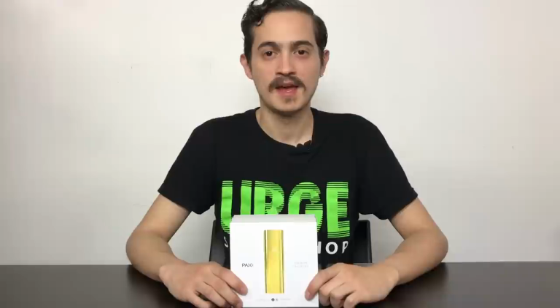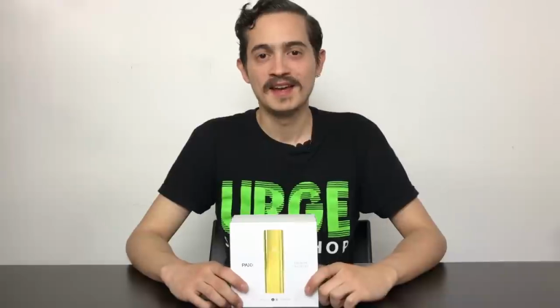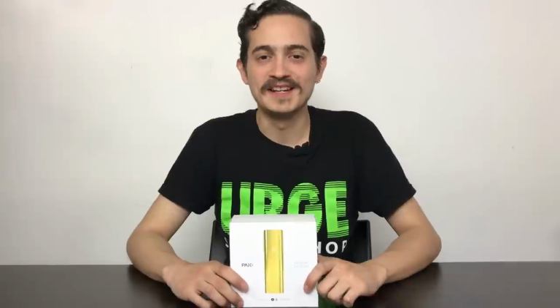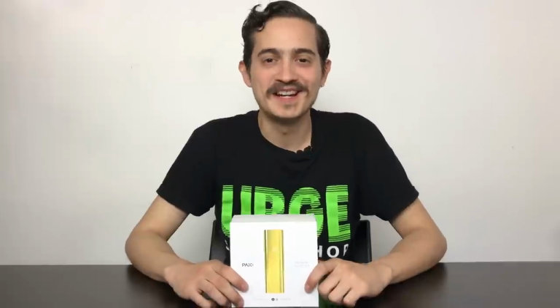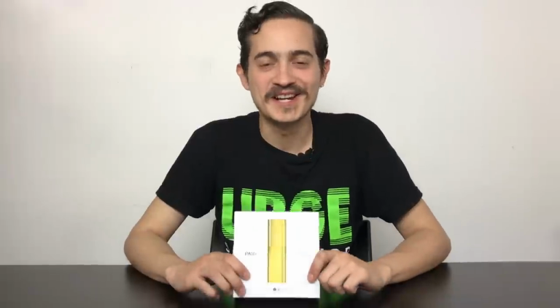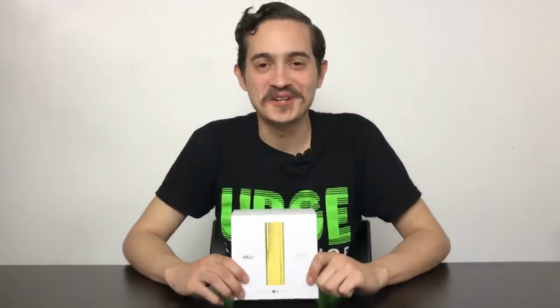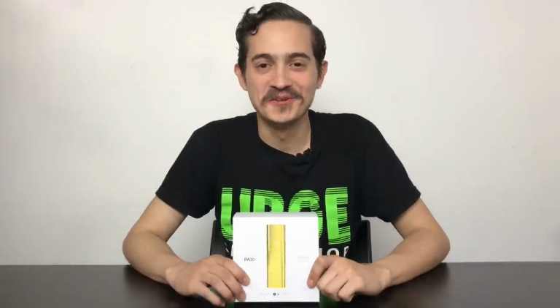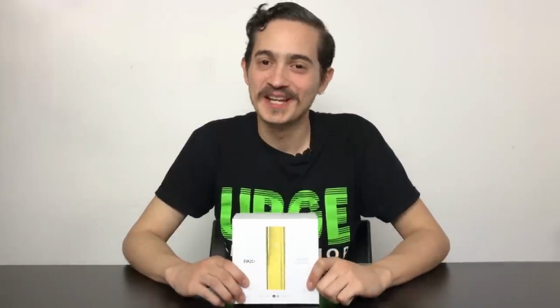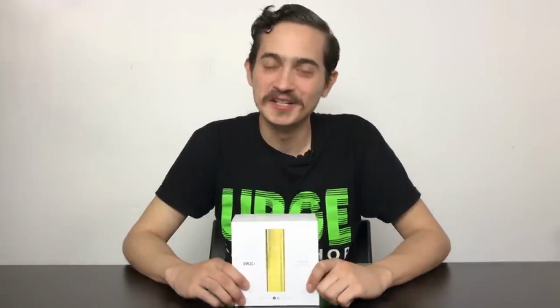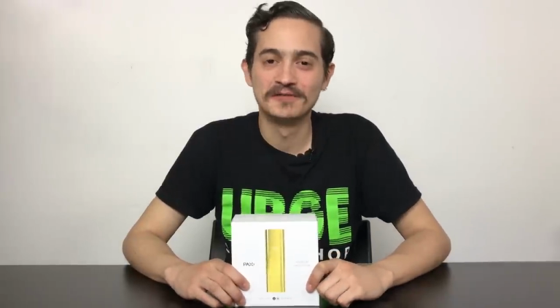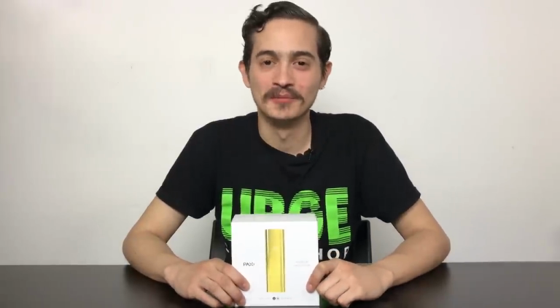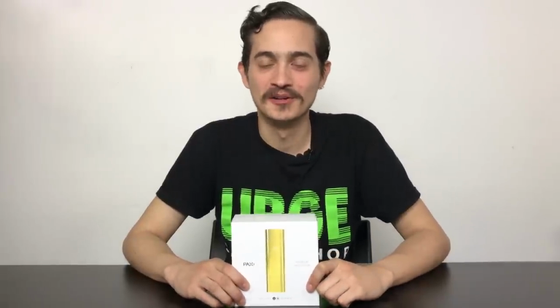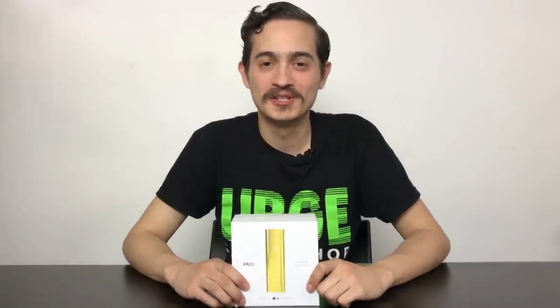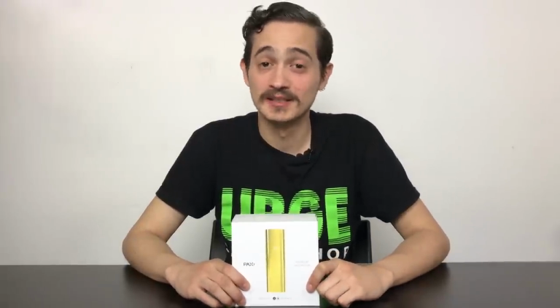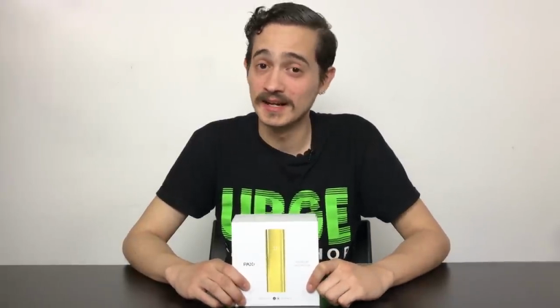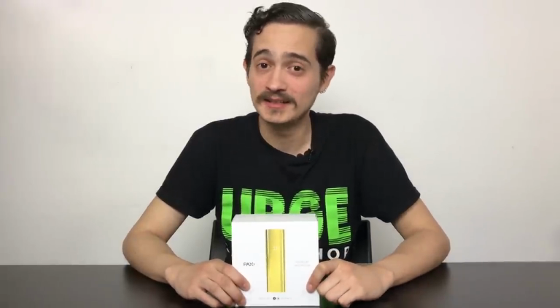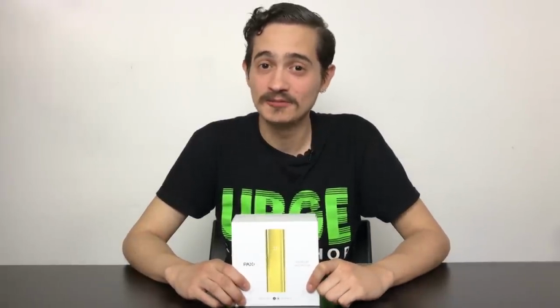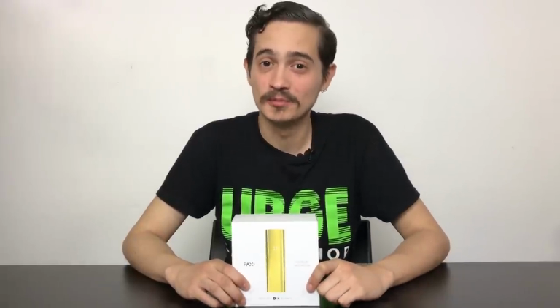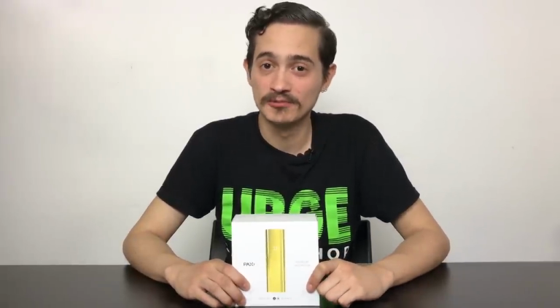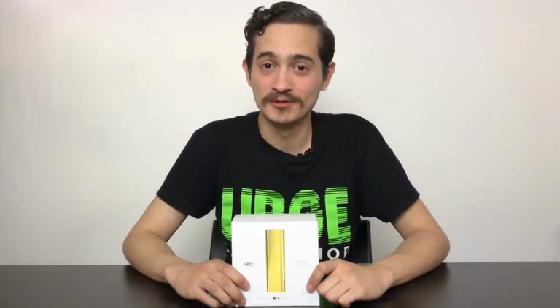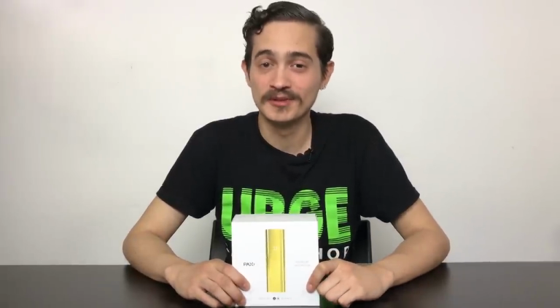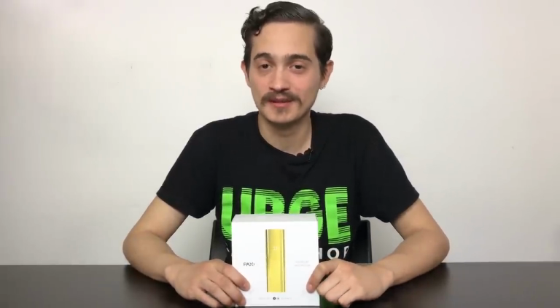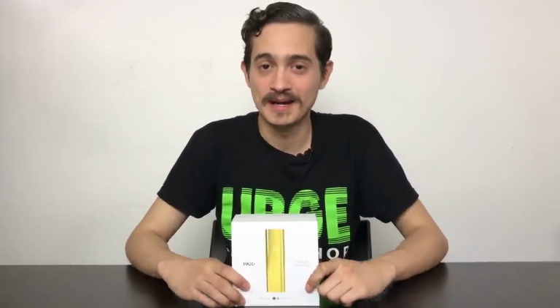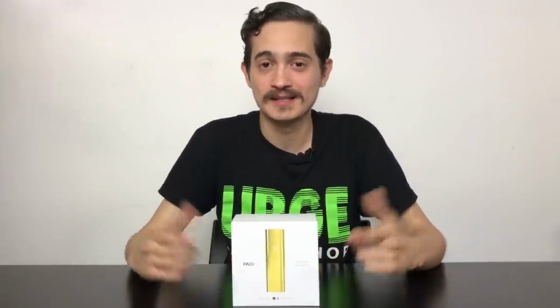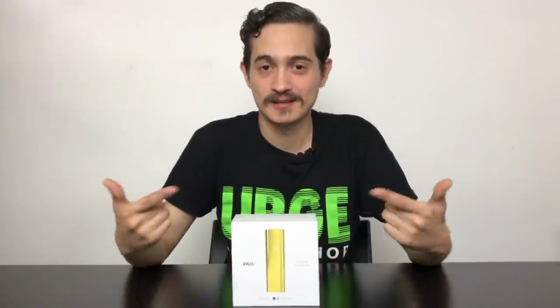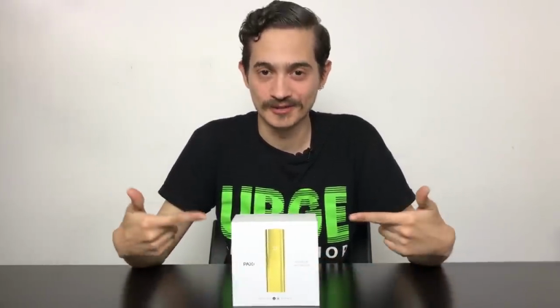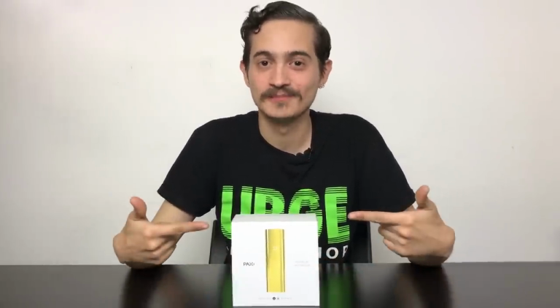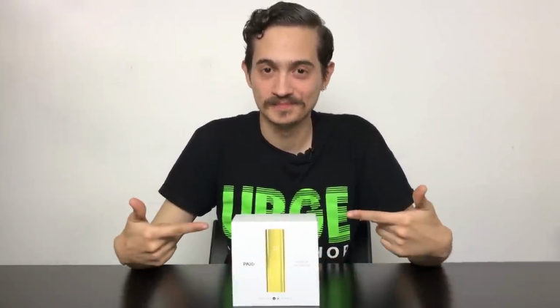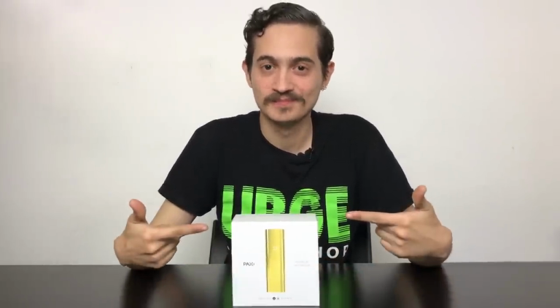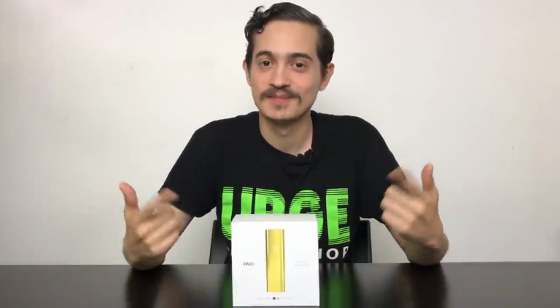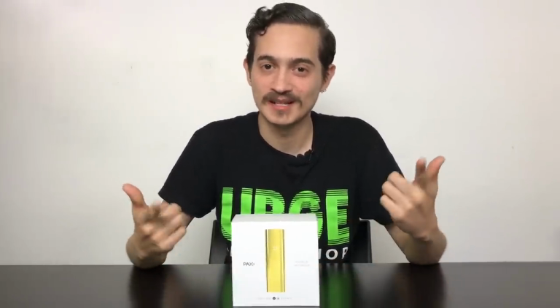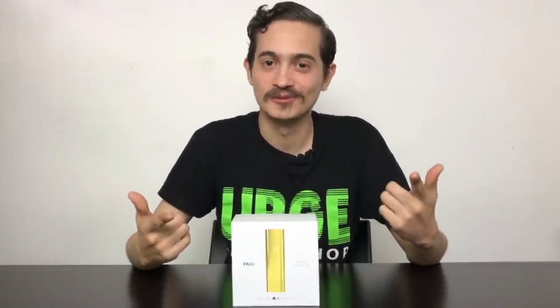Hey guys, how's it going? Kenny here from URGE, and today we'll be reviewing the PAX 3. Stay tuned.